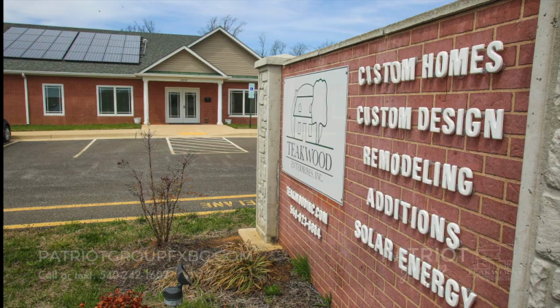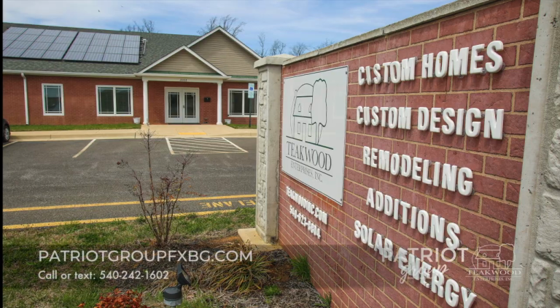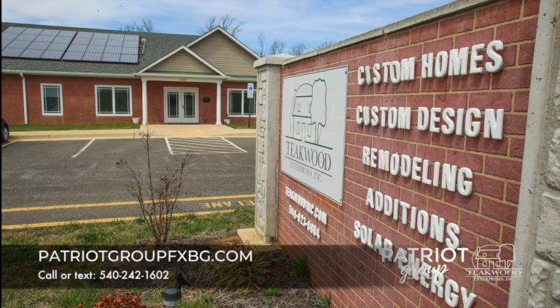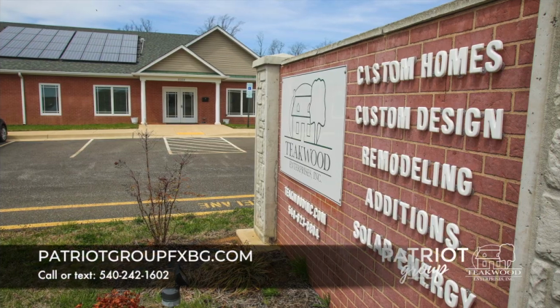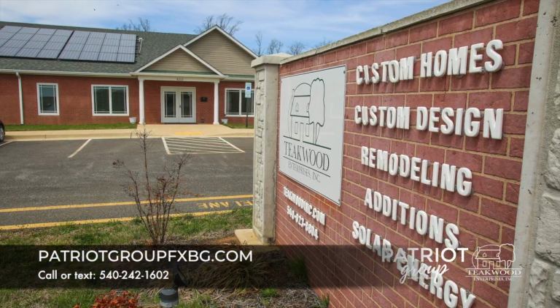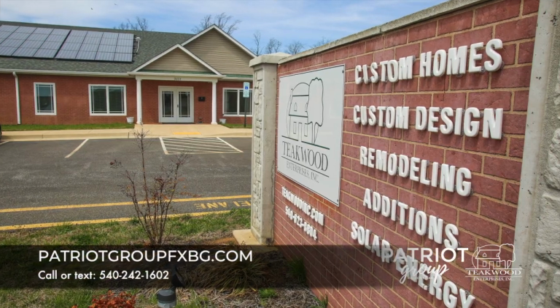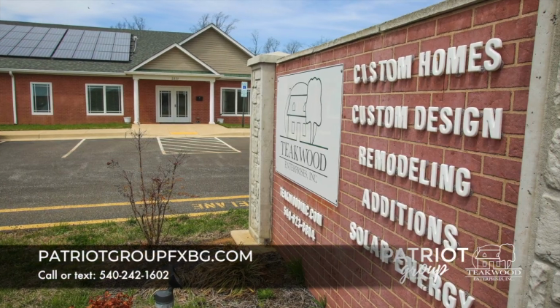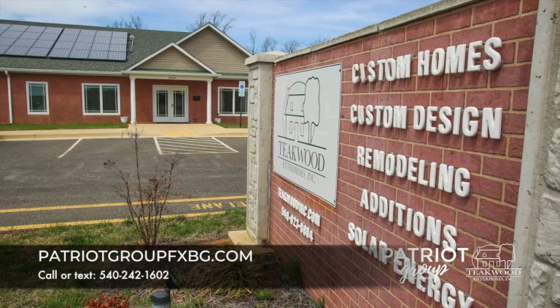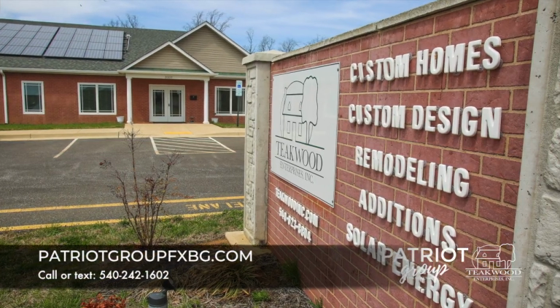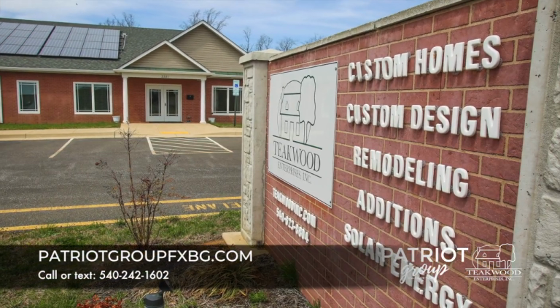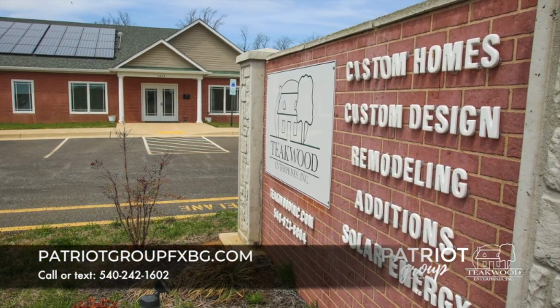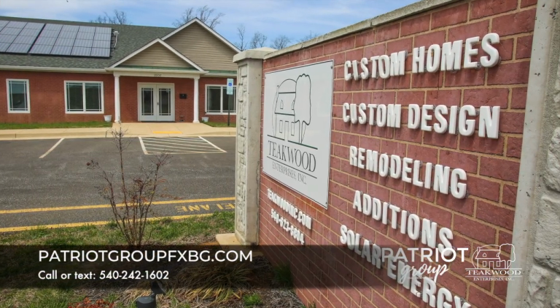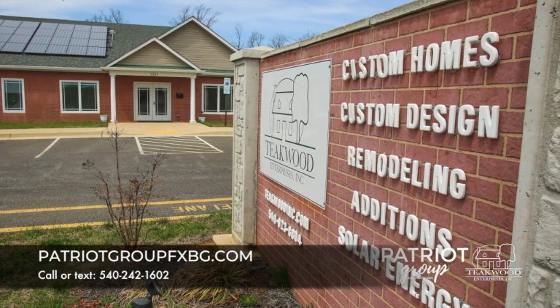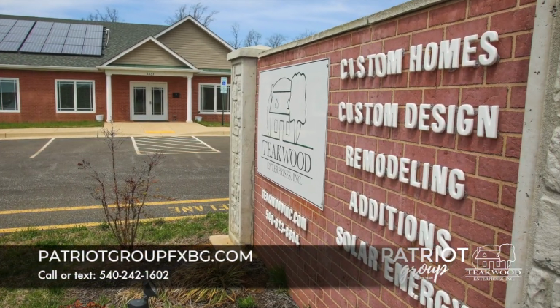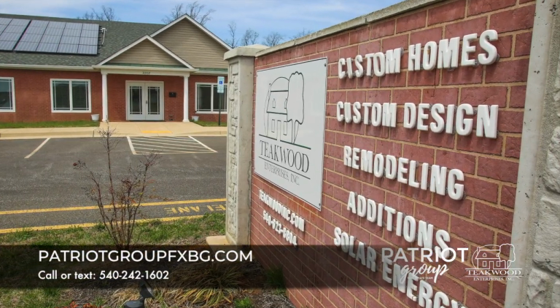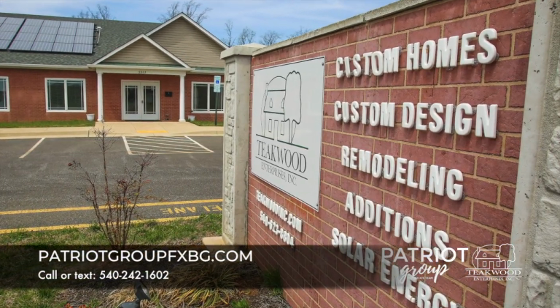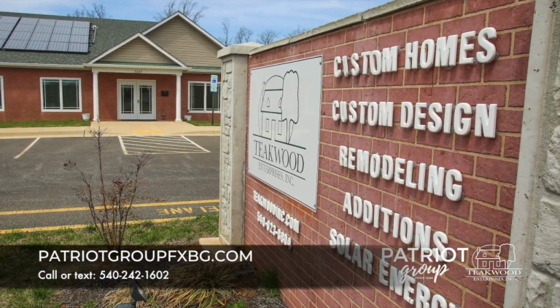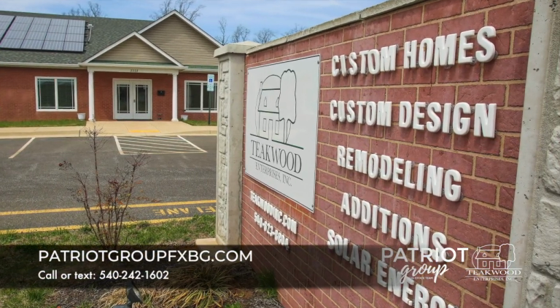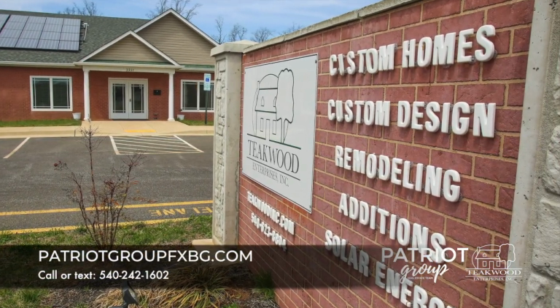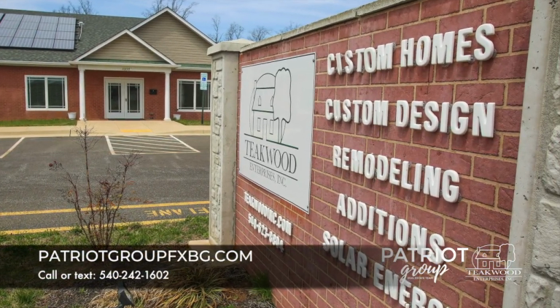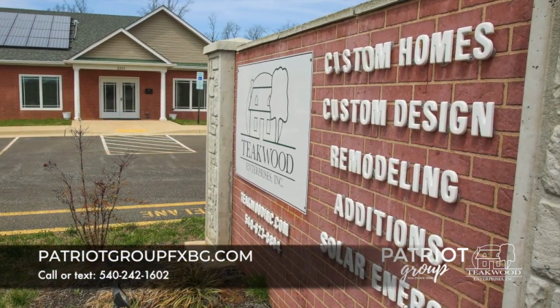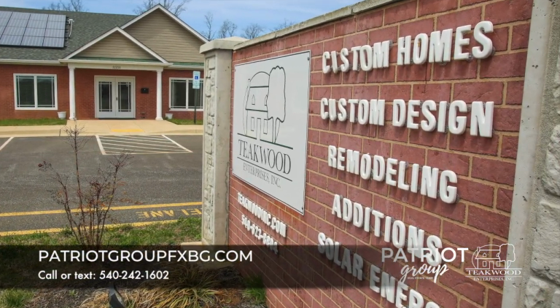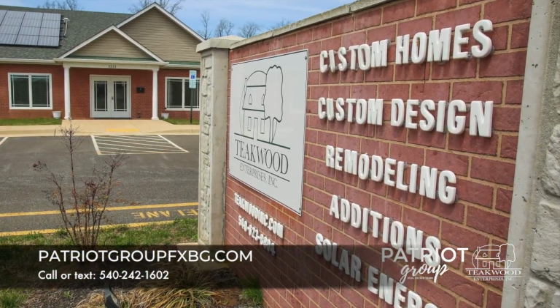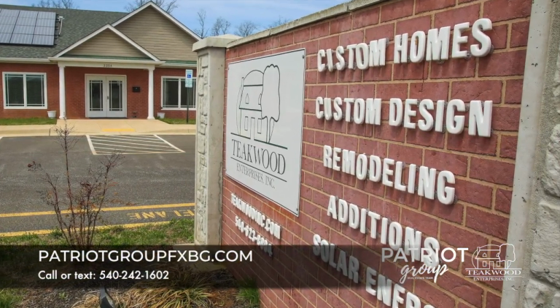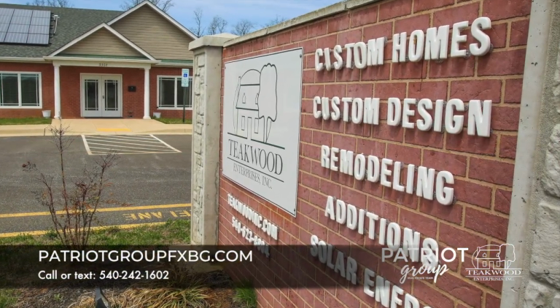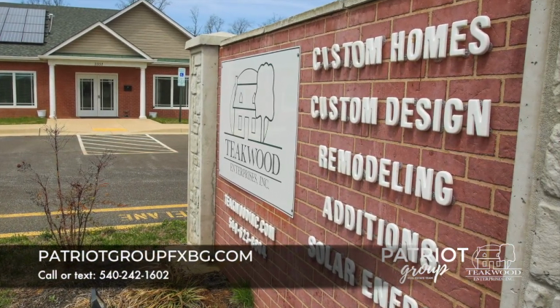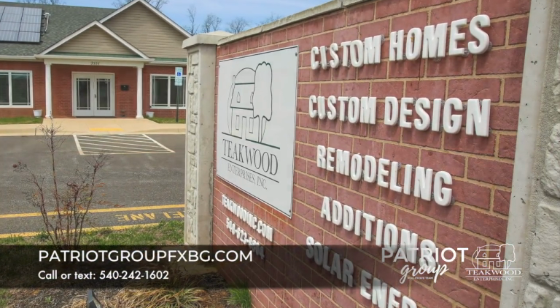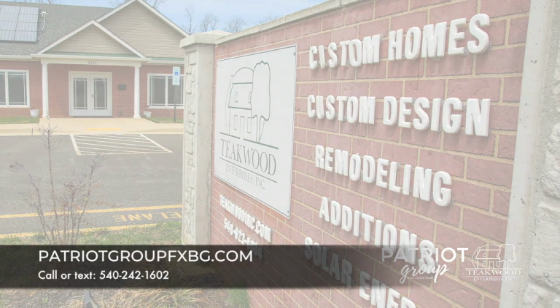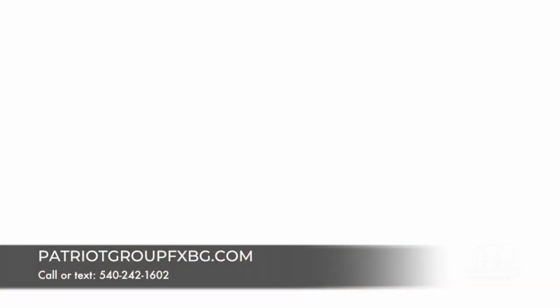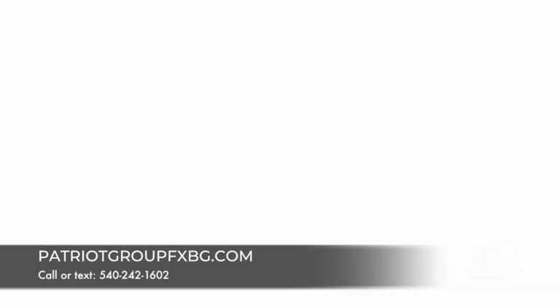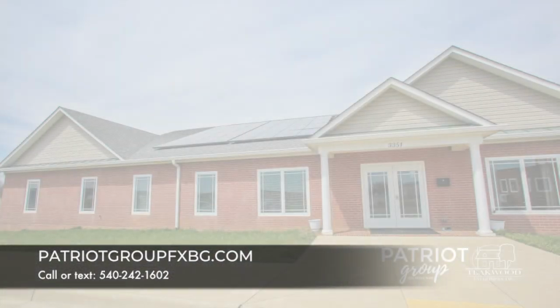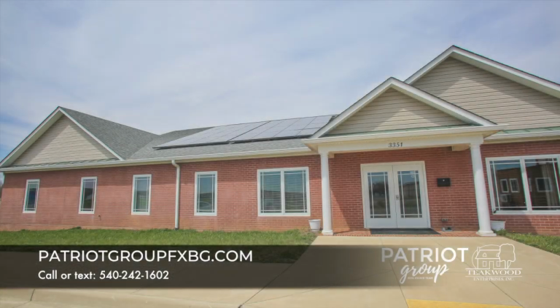I'm Trent Tolliver, and we sell, design, and install solar energy systems.